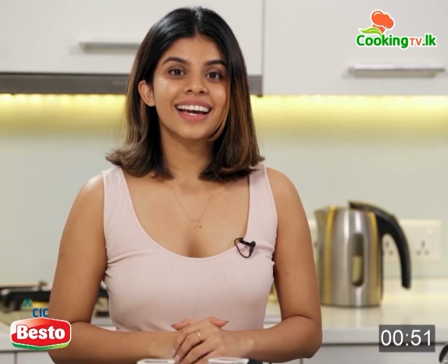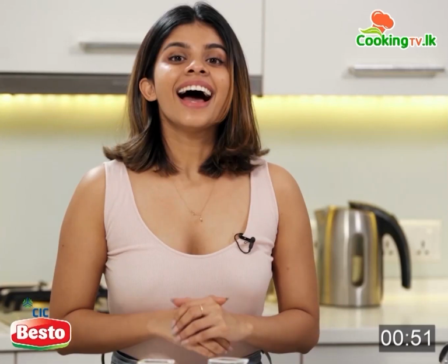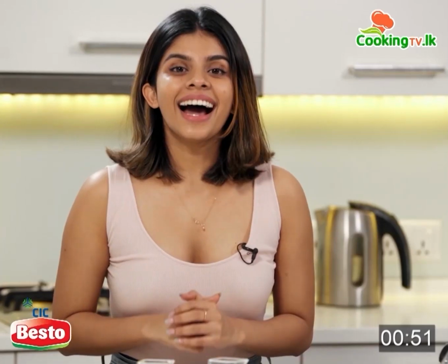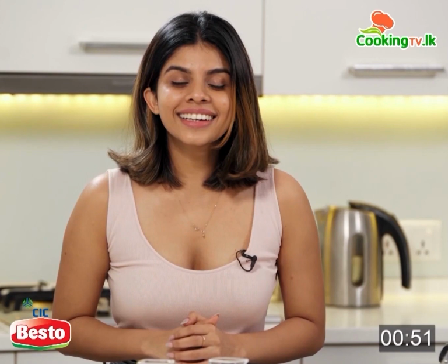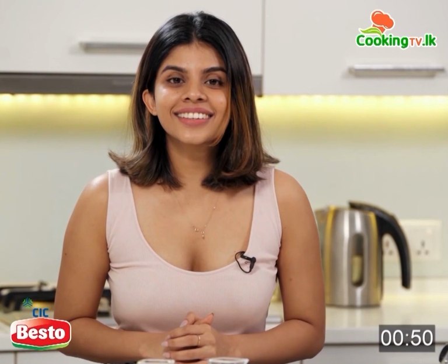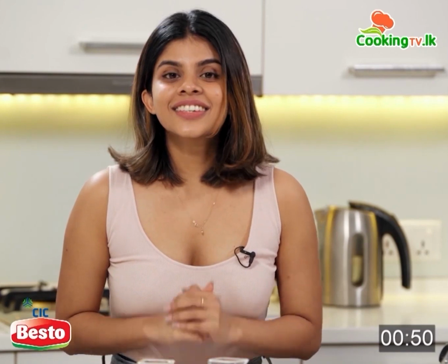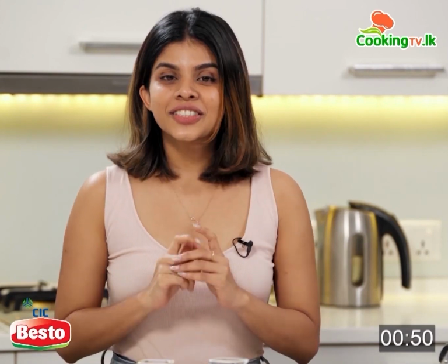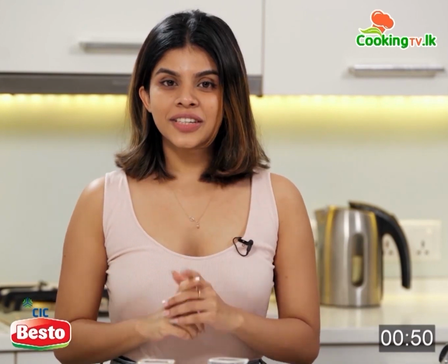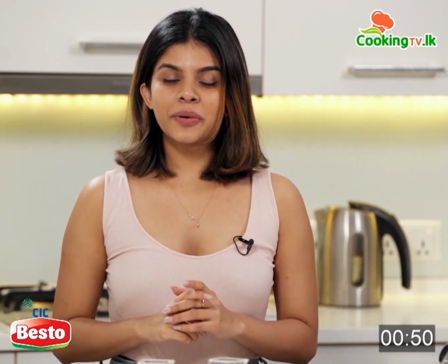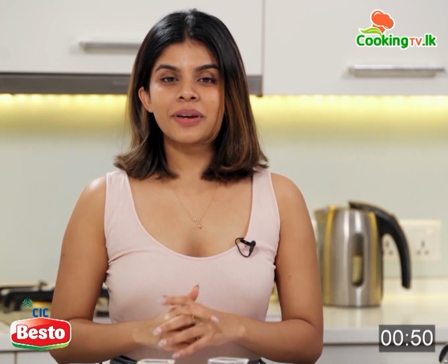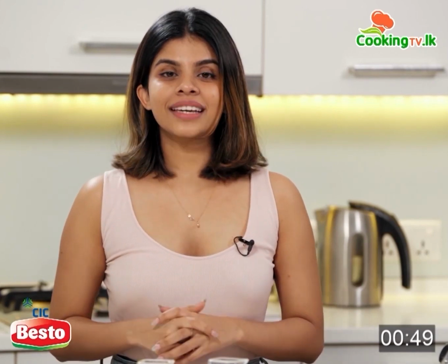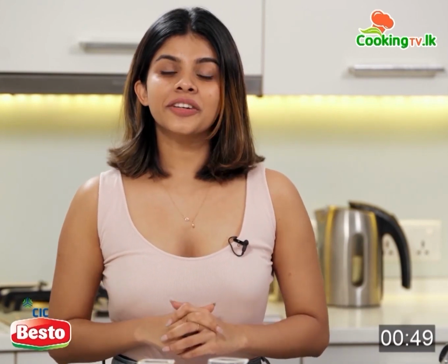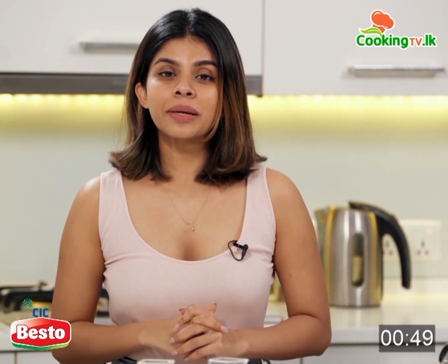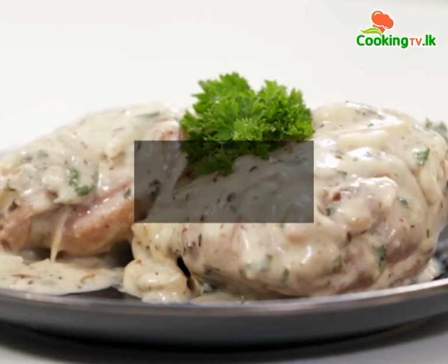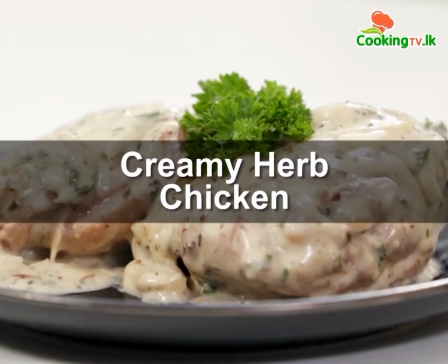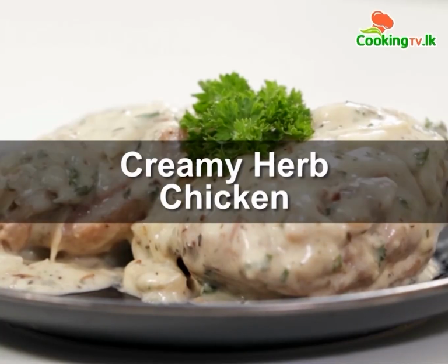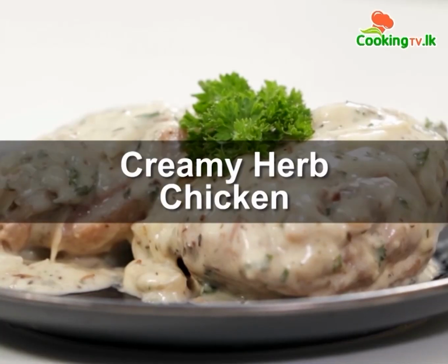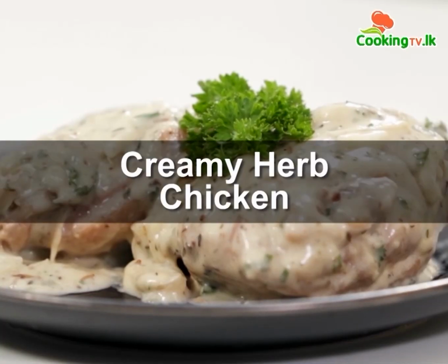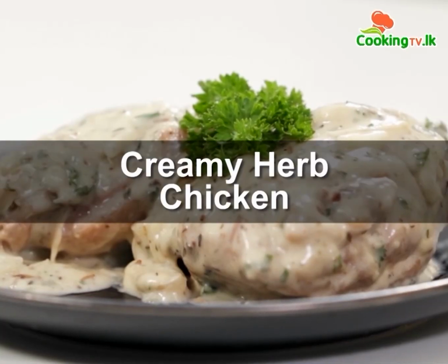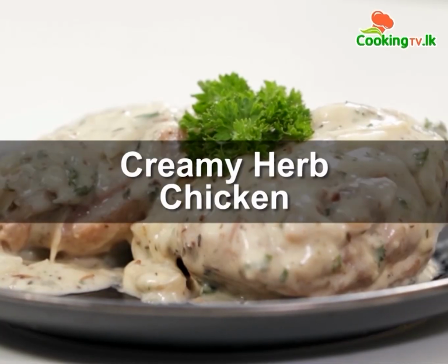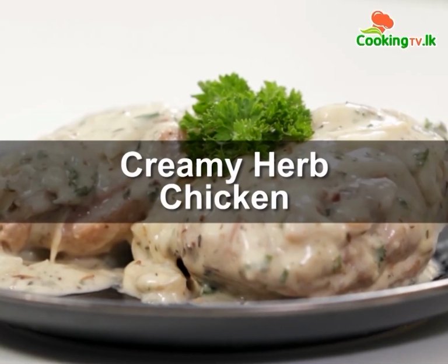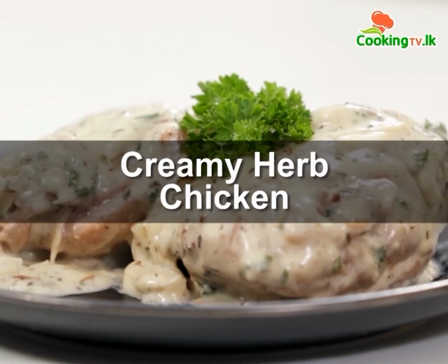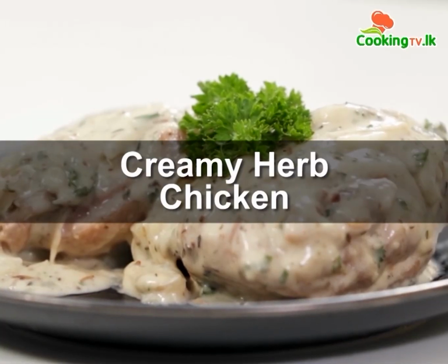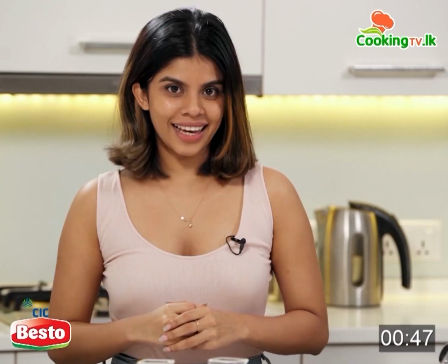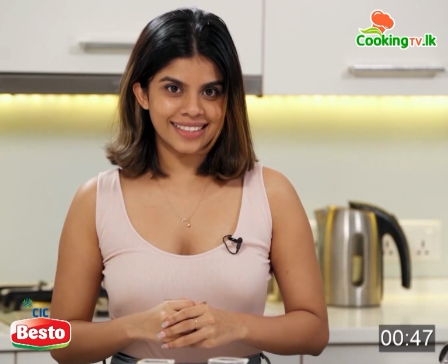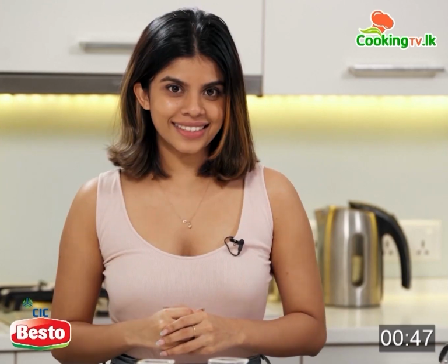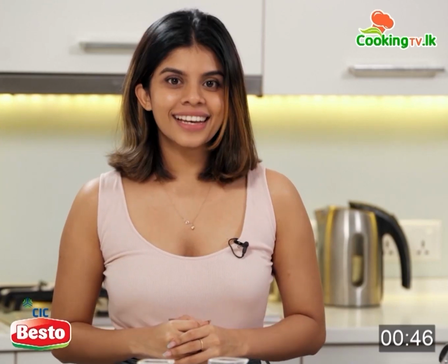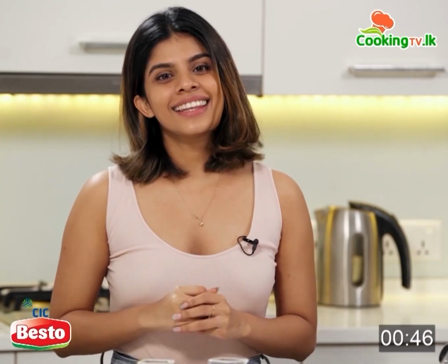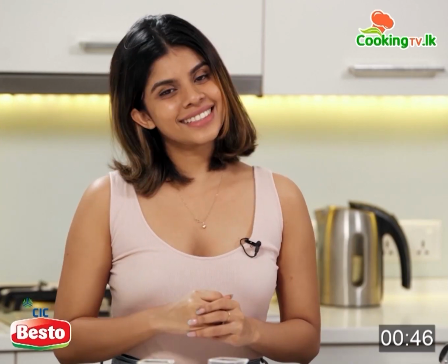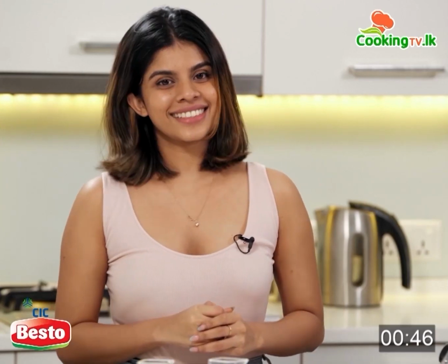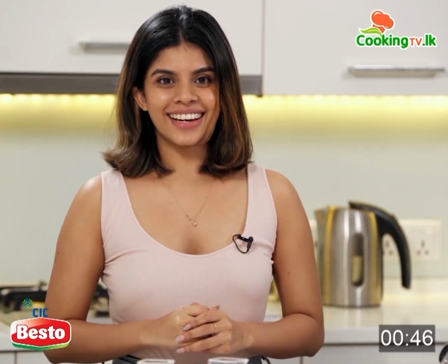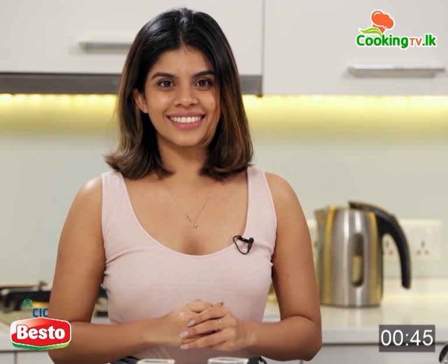Hi Guys! Today we are making Creamy Herb Chicken with CIC Besto Thighs. Let's get started.